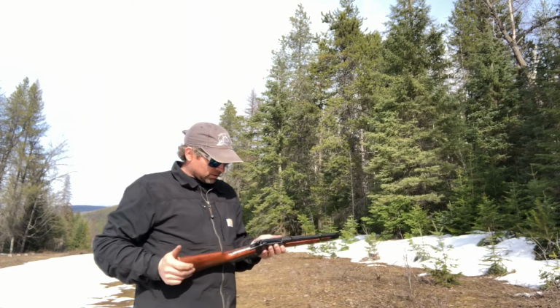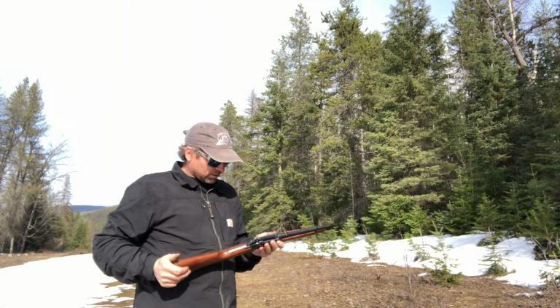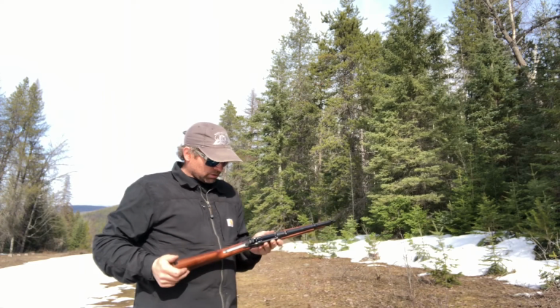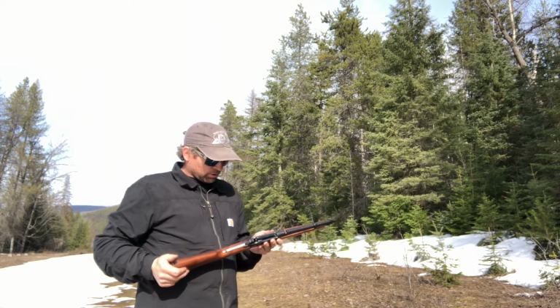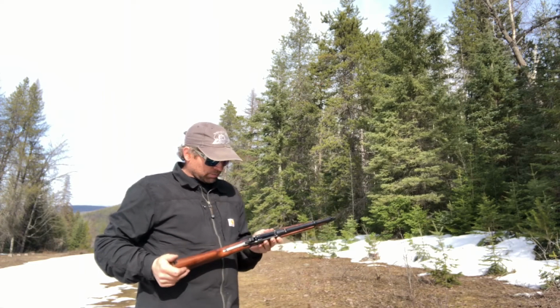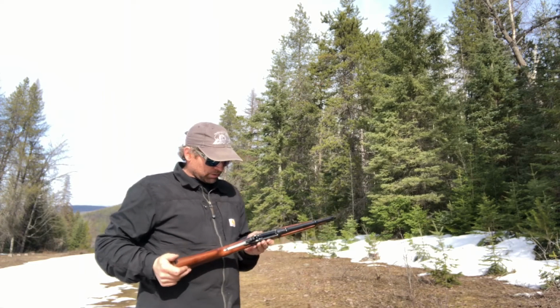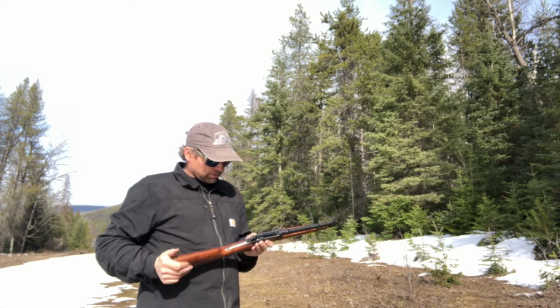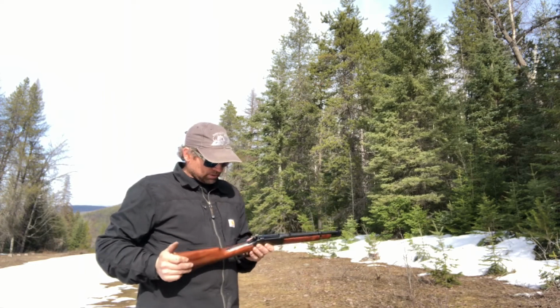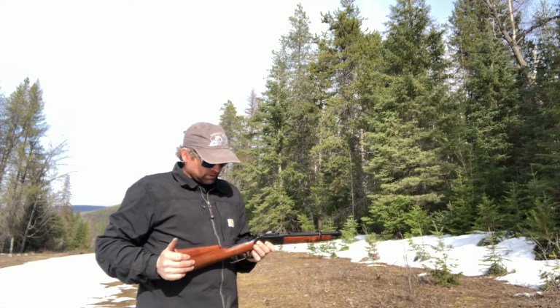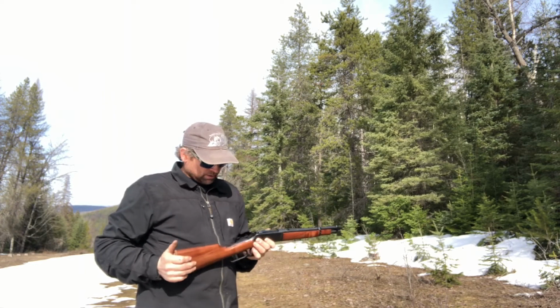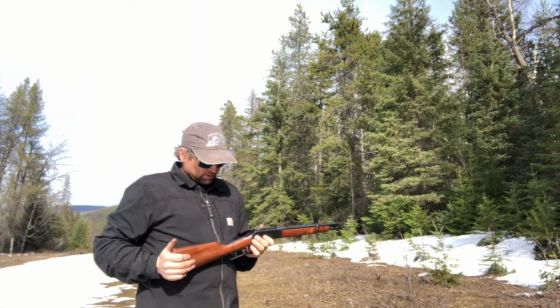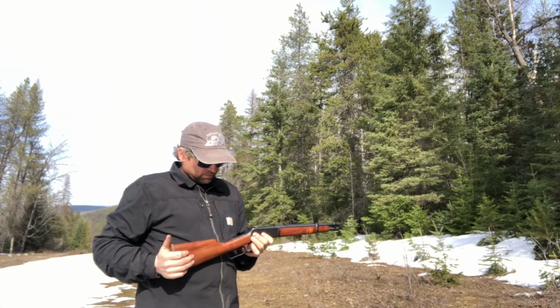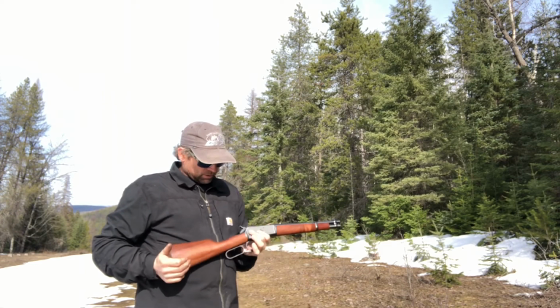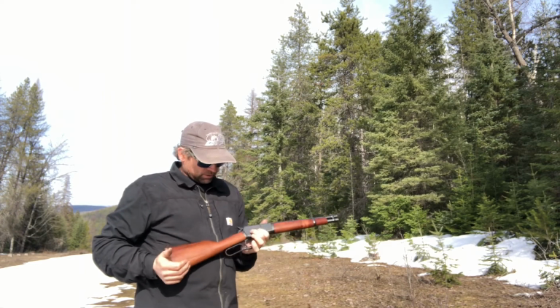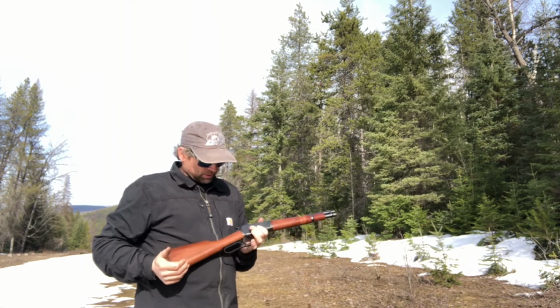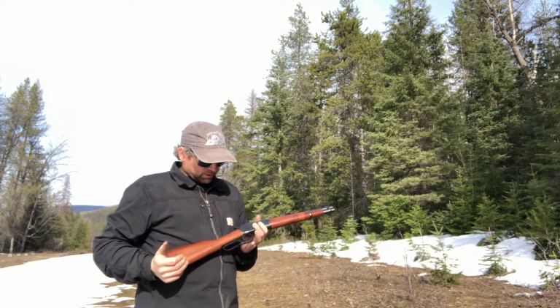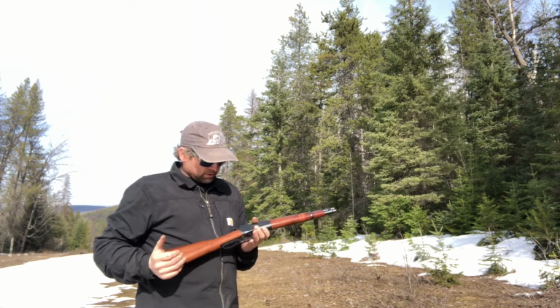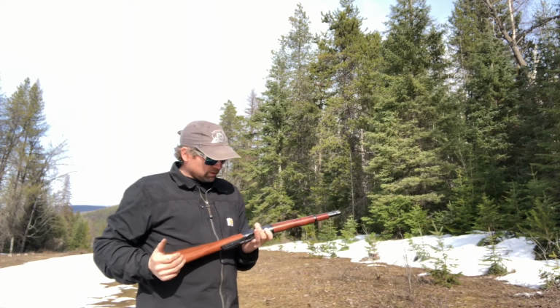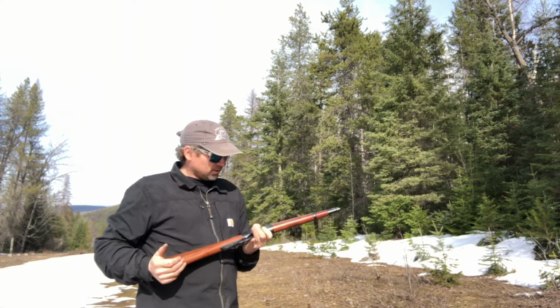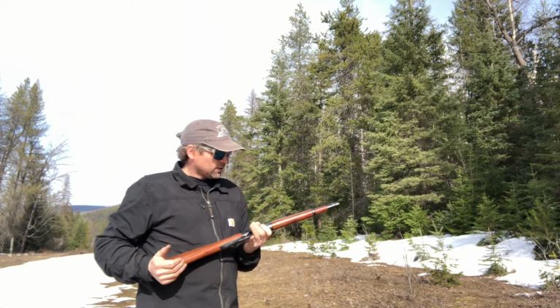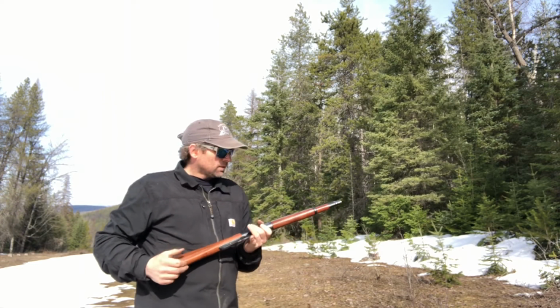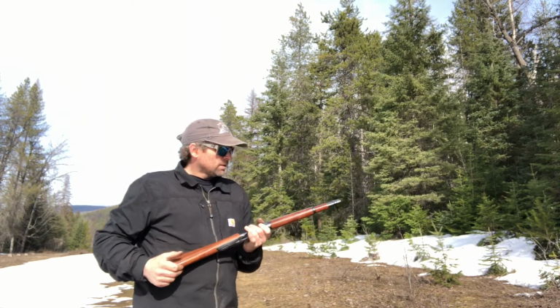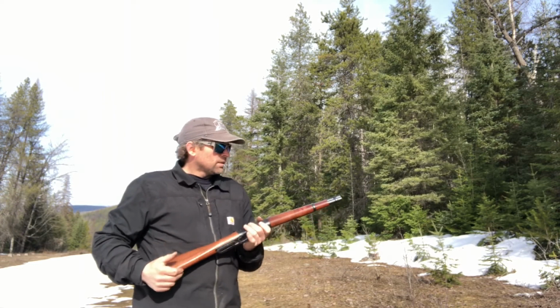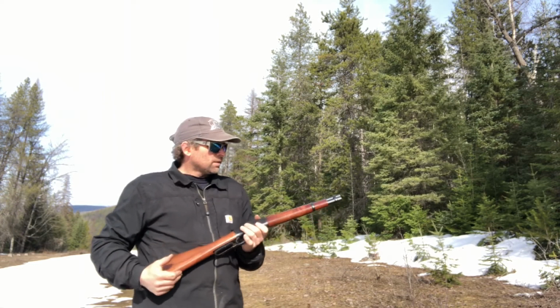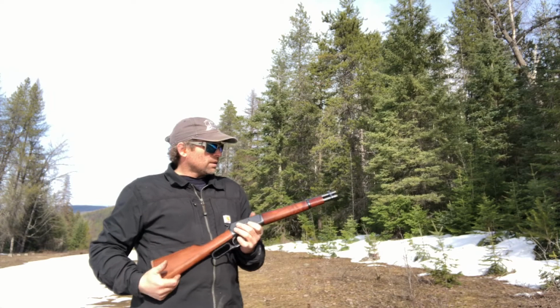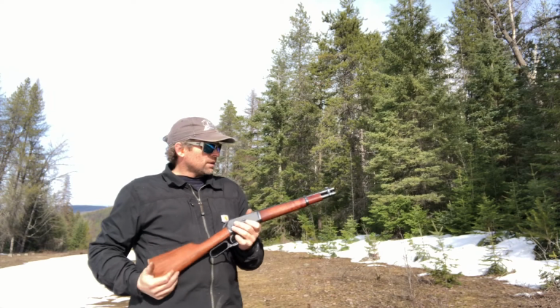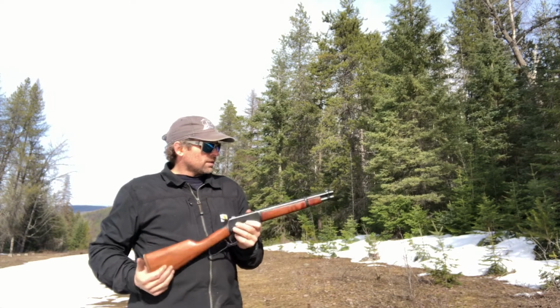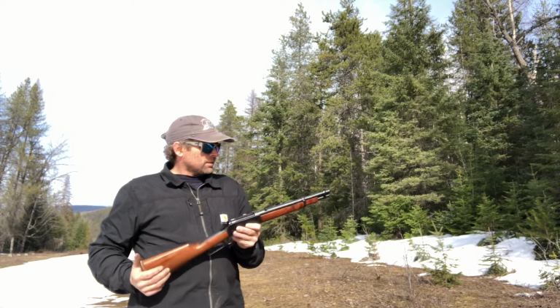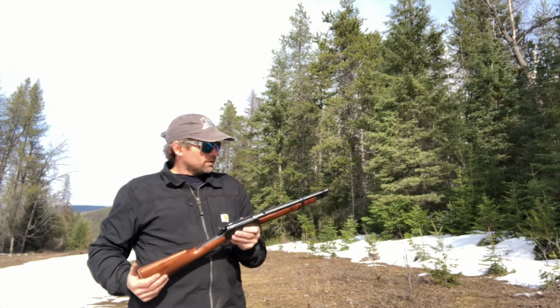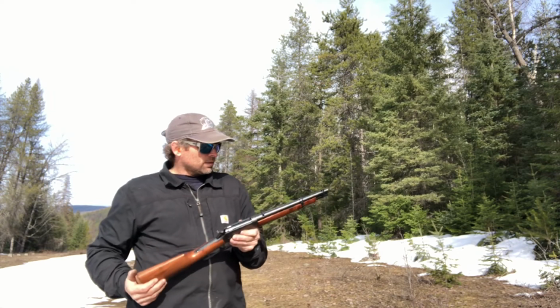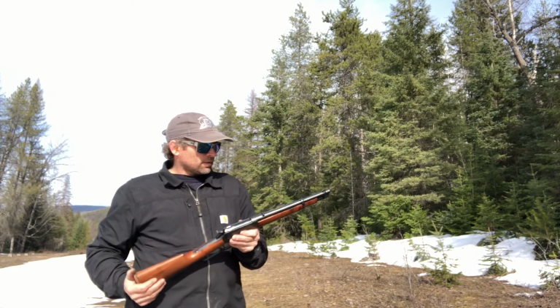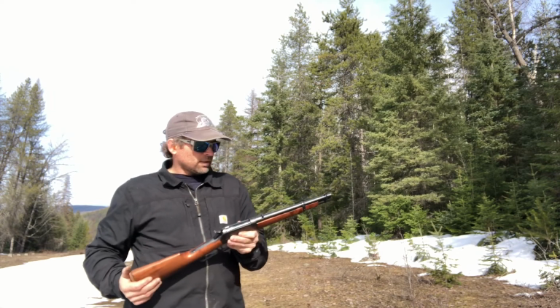Nice little gun, really good quality. It's a Scorpio mare's leg. I like it. It's a good gun.